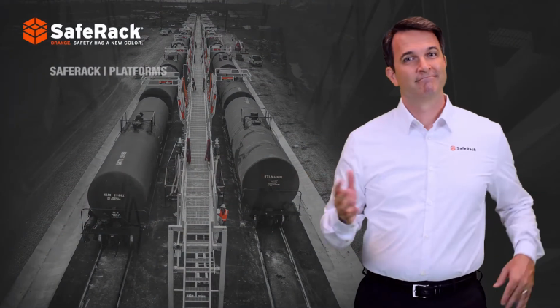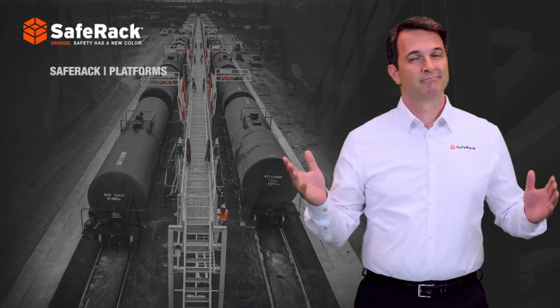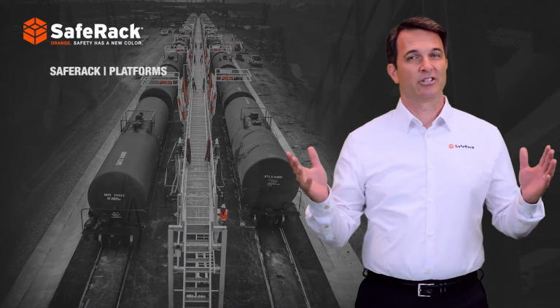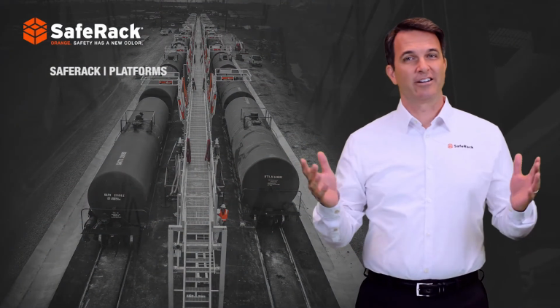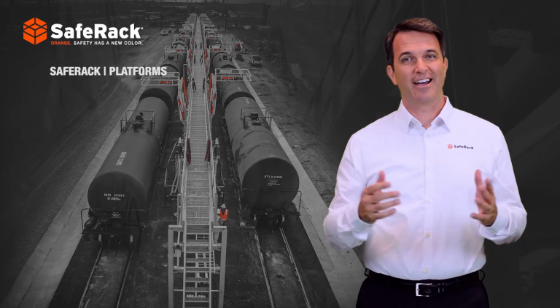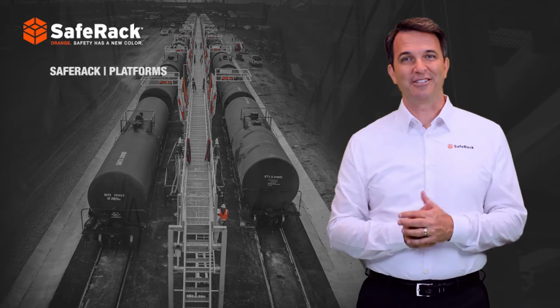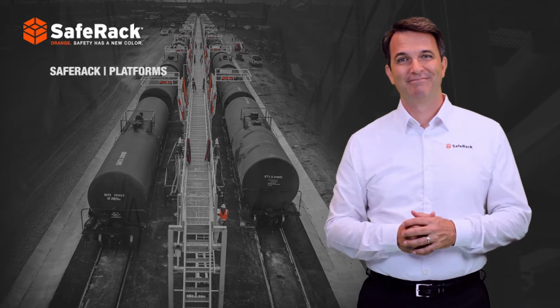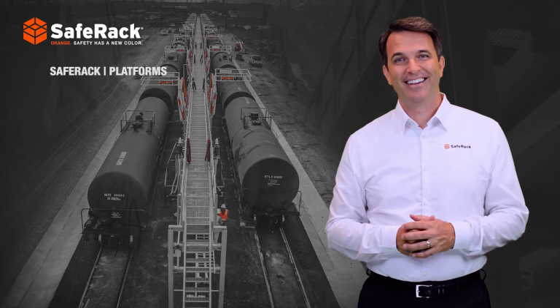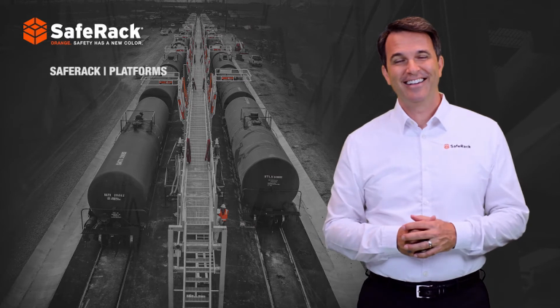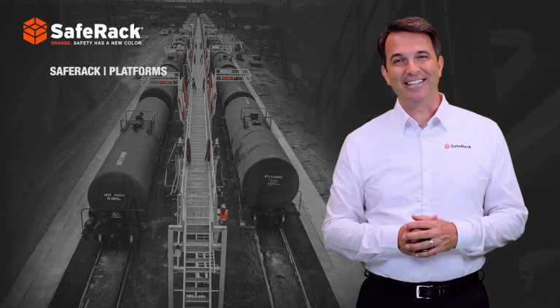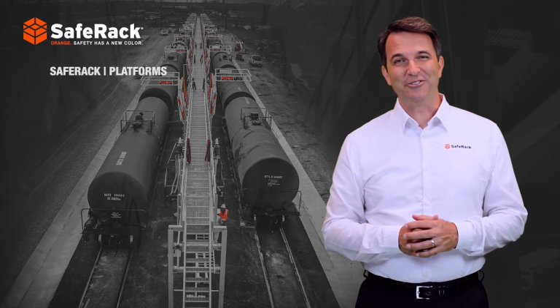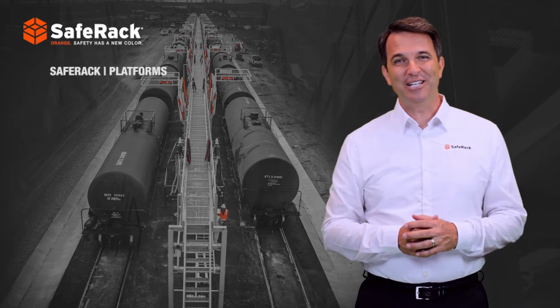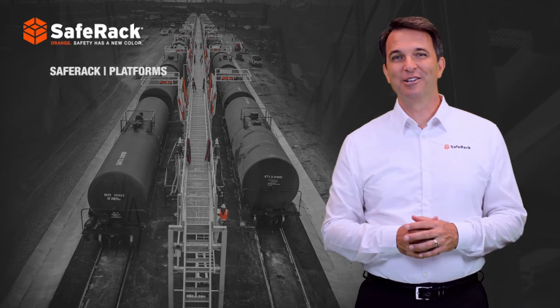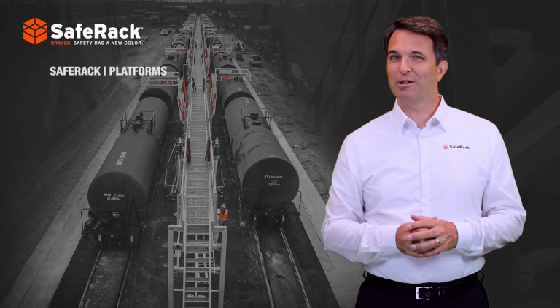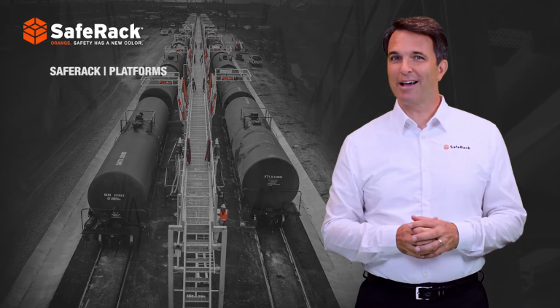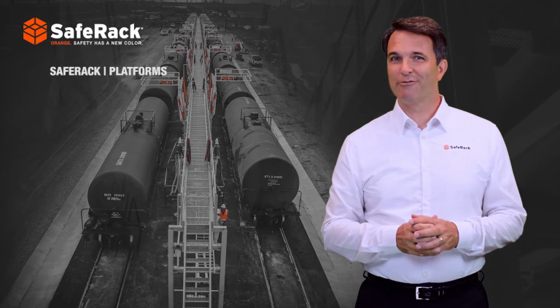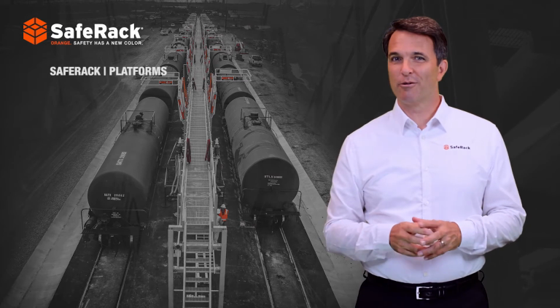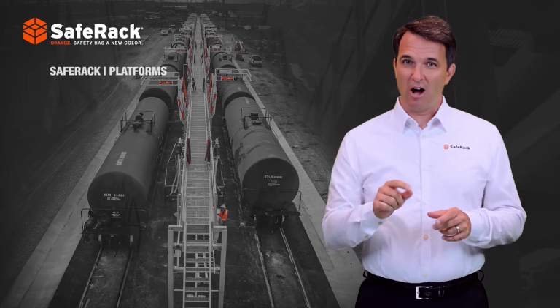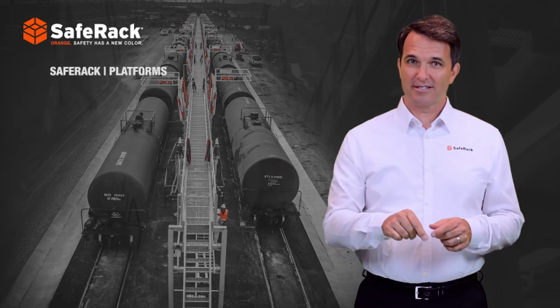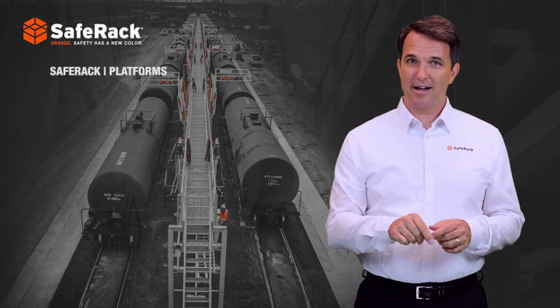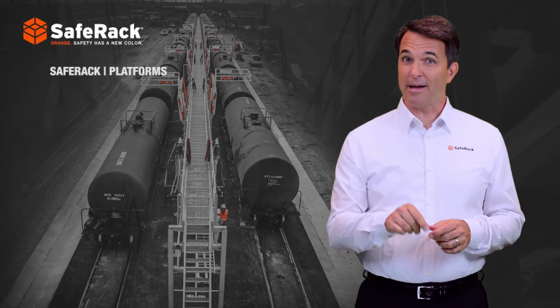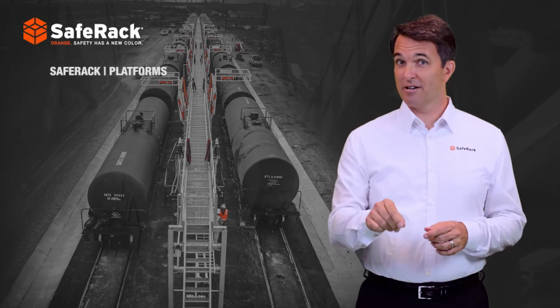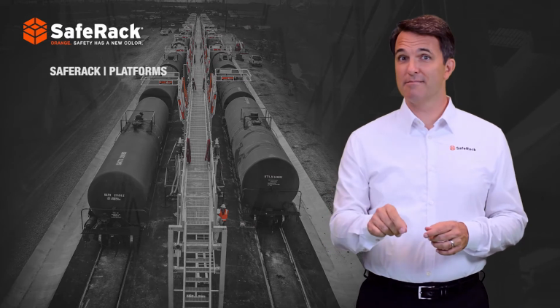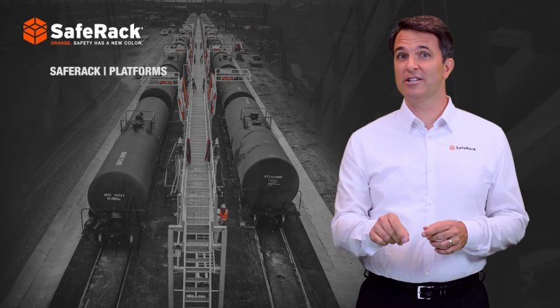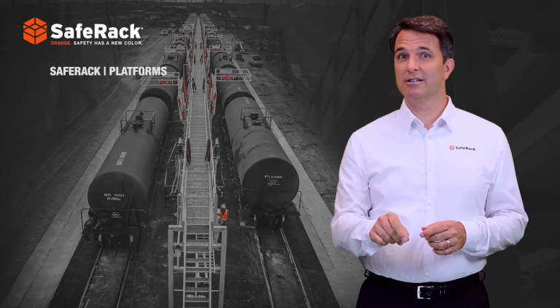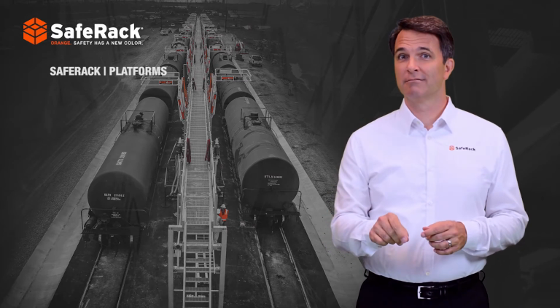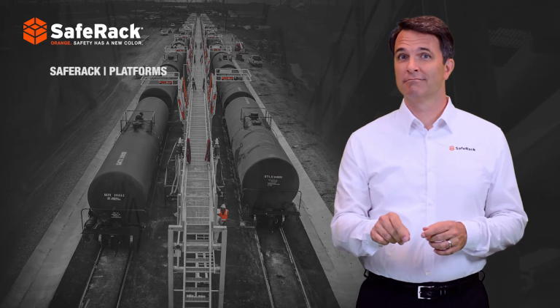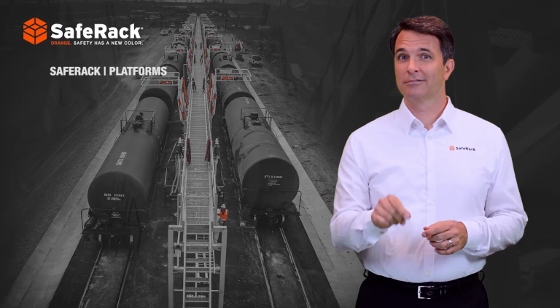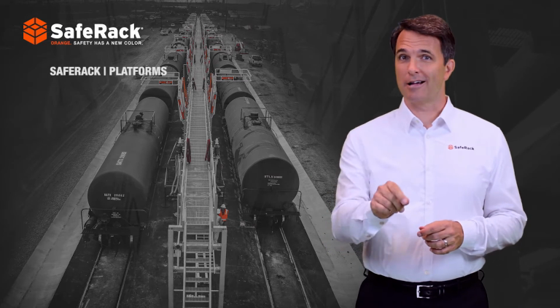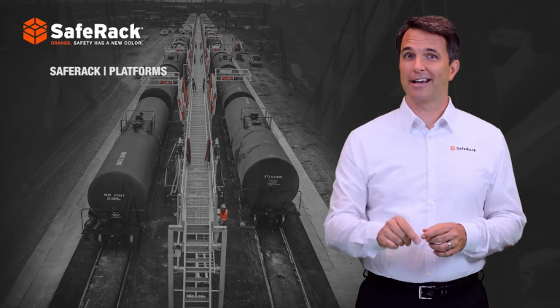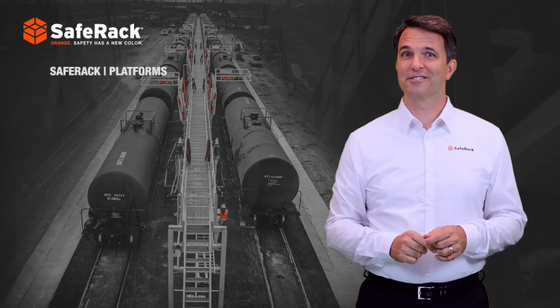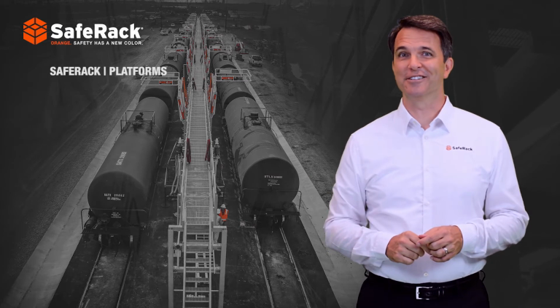So there you have it. If you need a loading platform on time and on budget, contact us today.